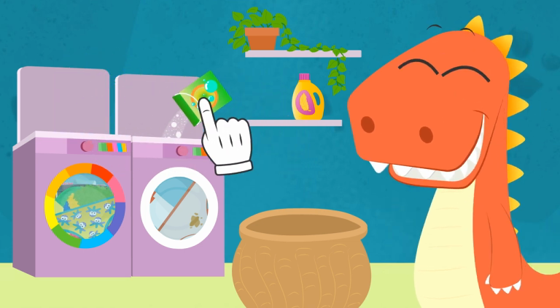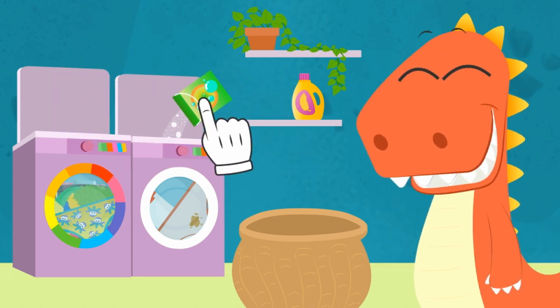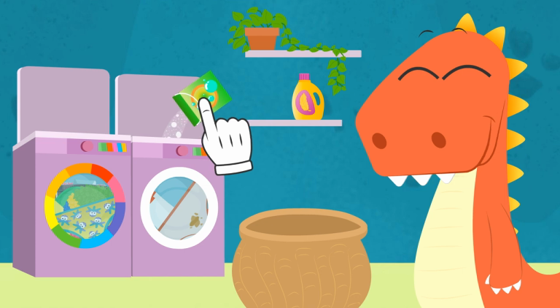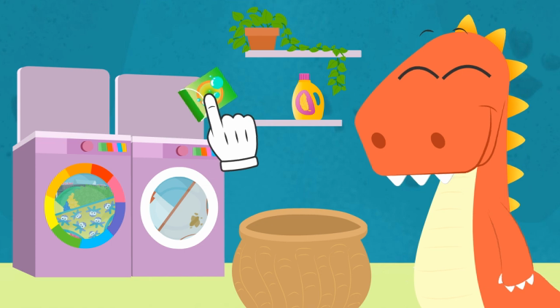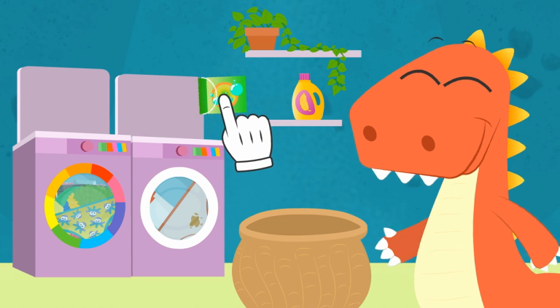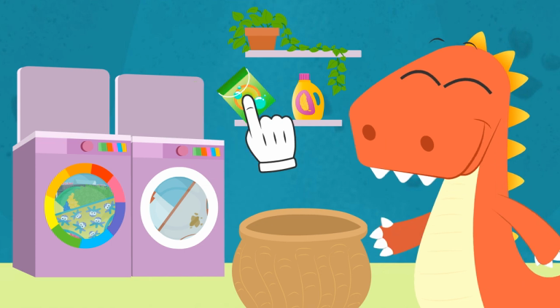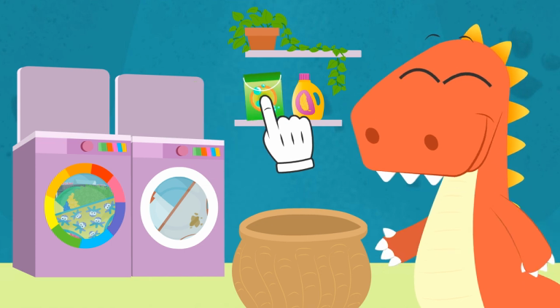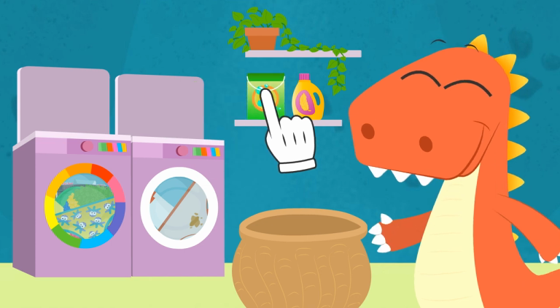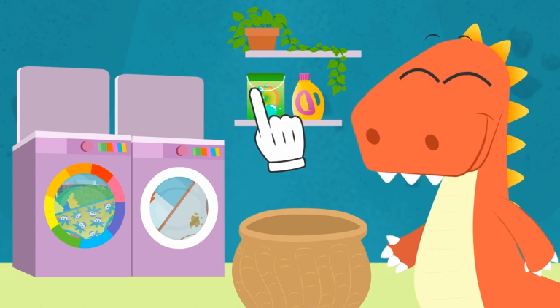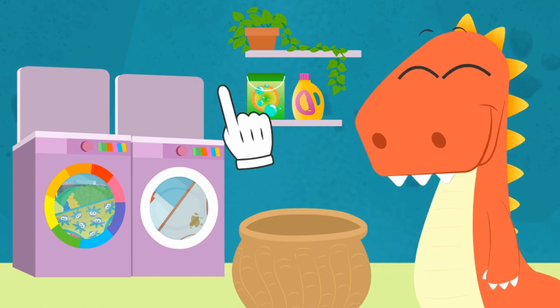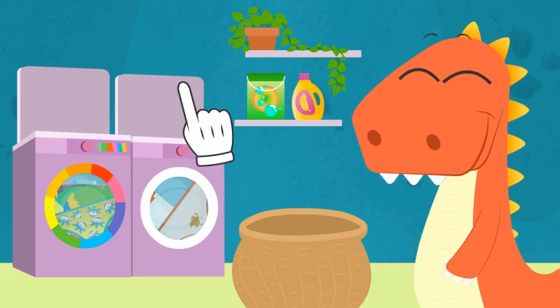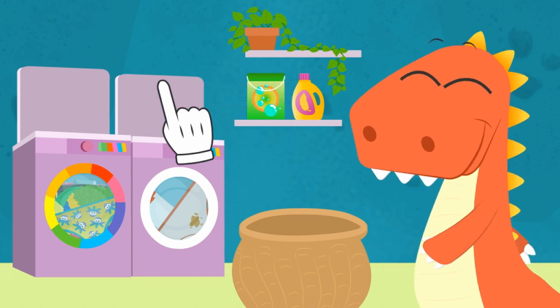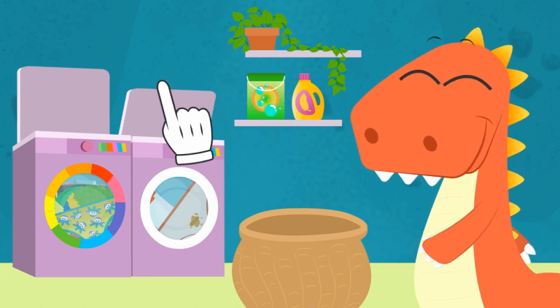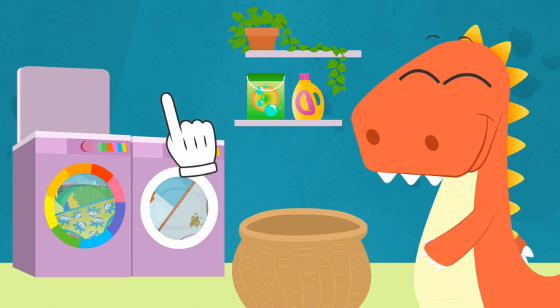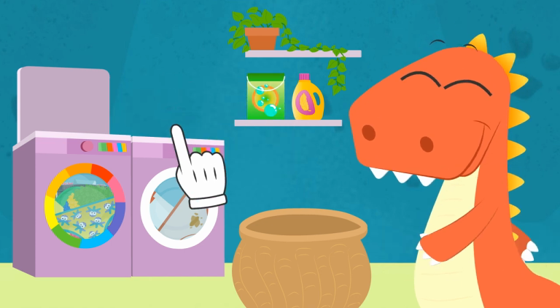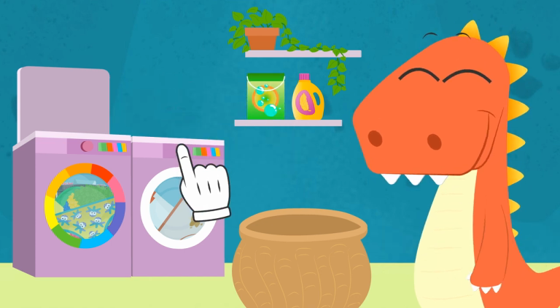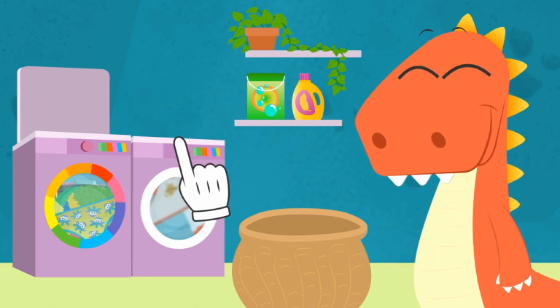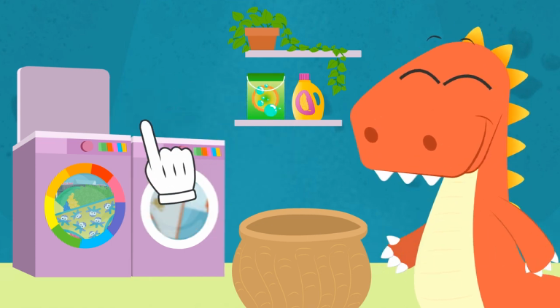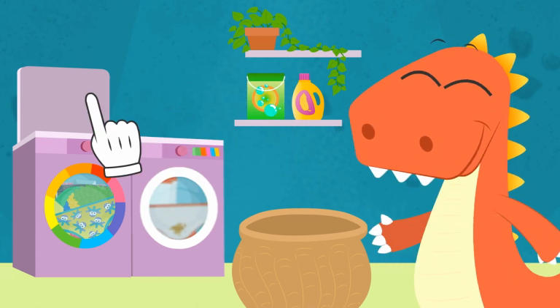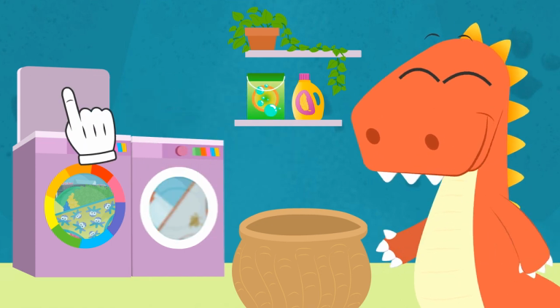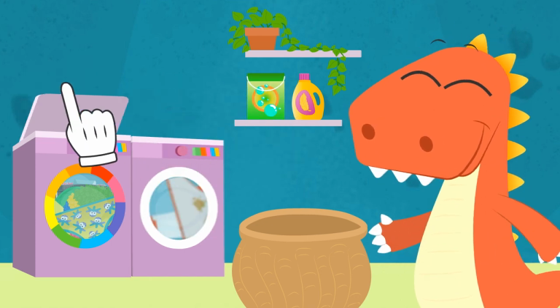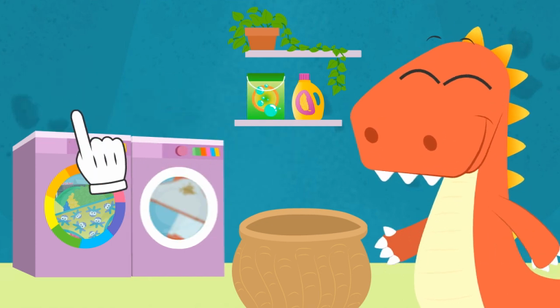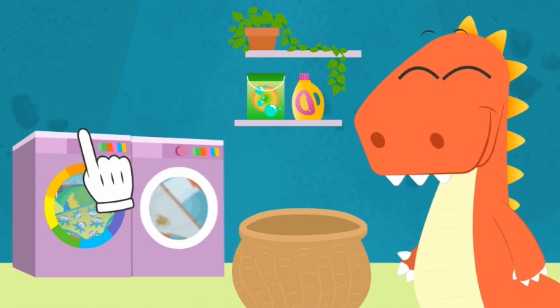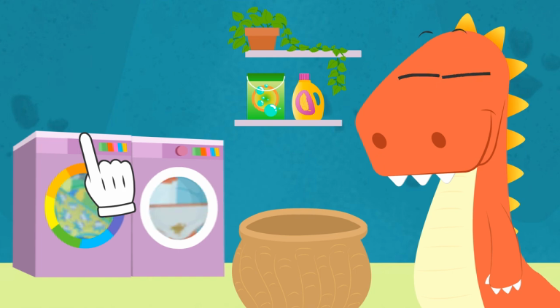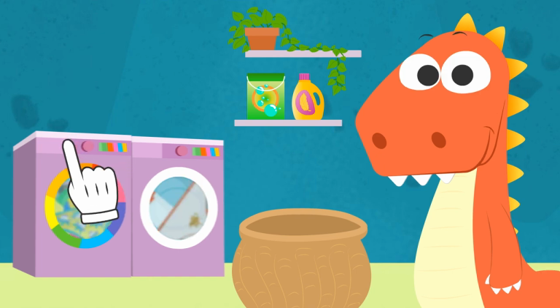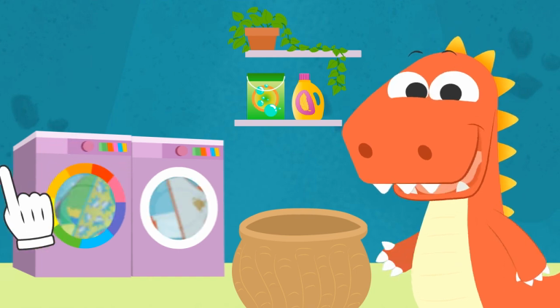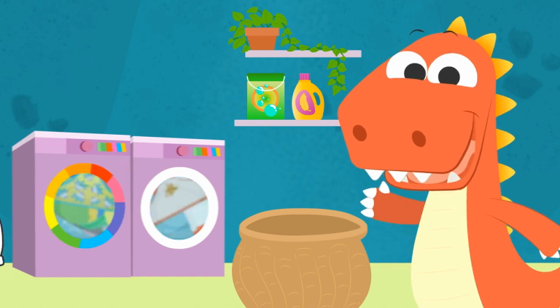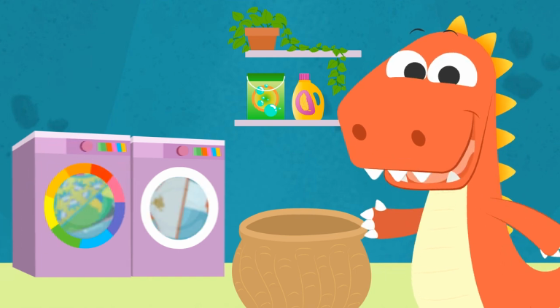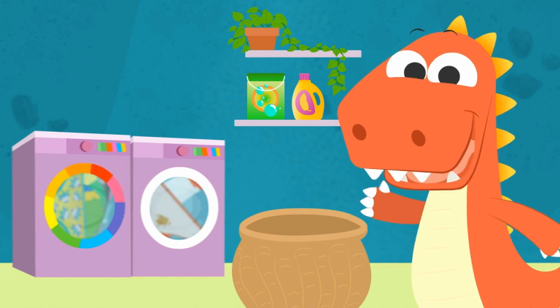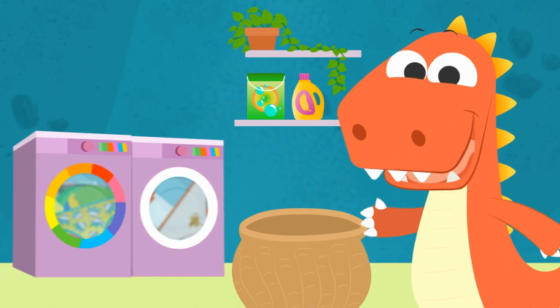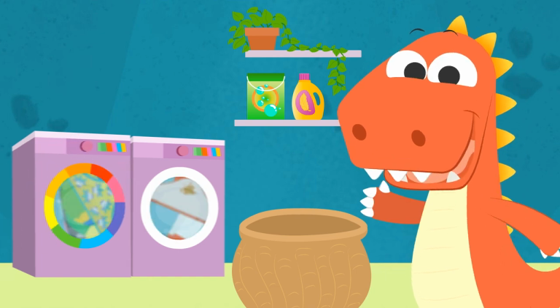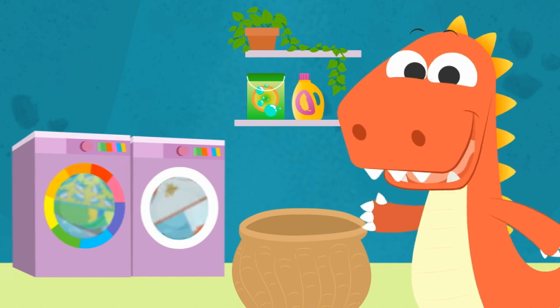And you guys — have you ever helped your parents to do the laundry? It's really fun. See you on our next video.